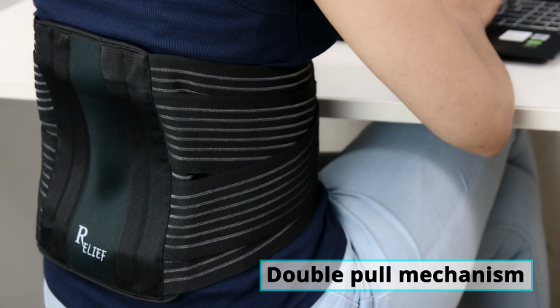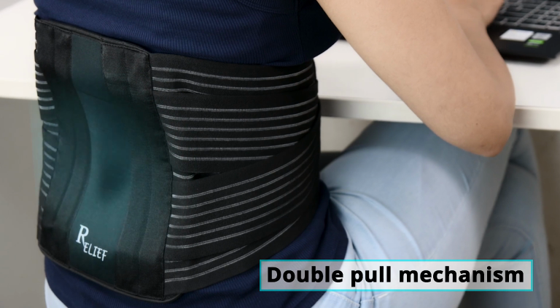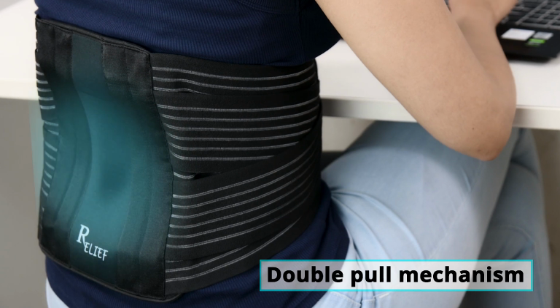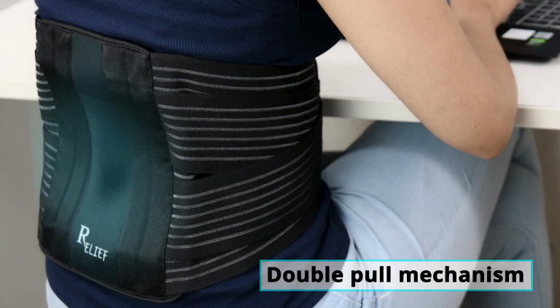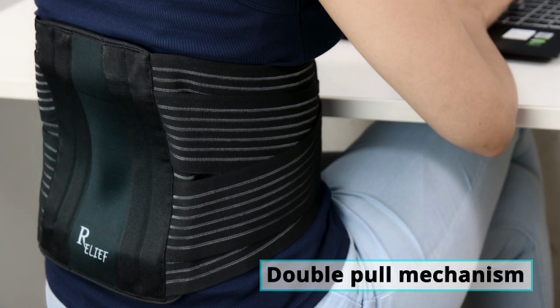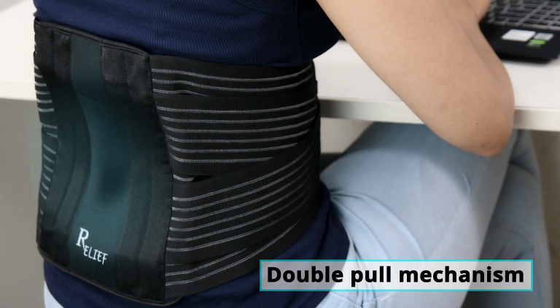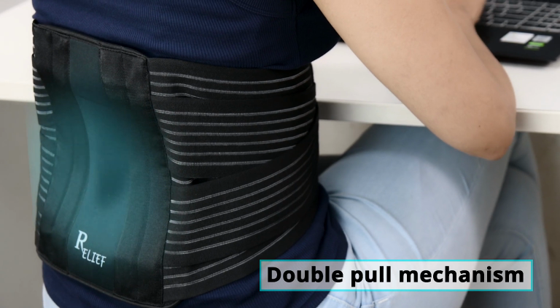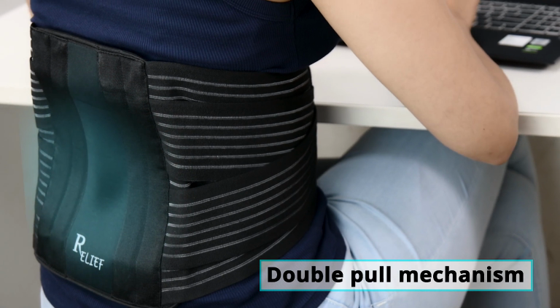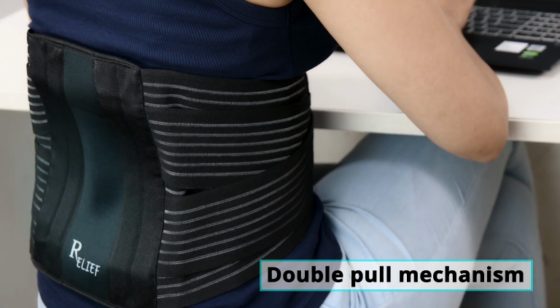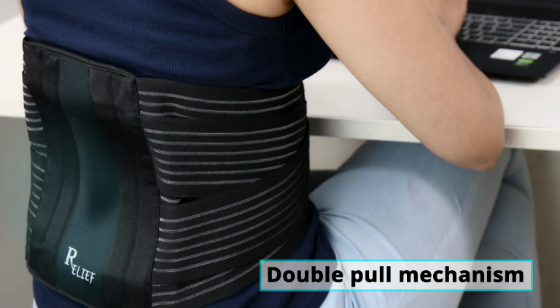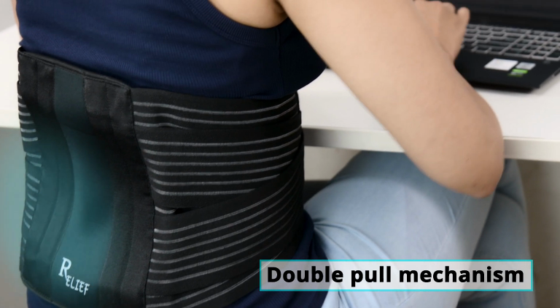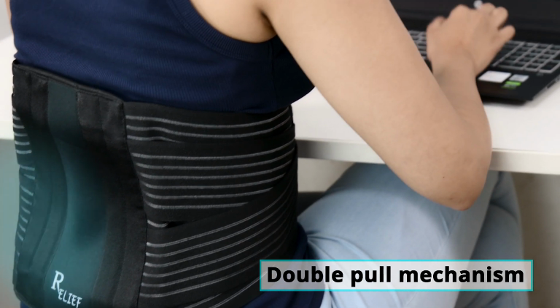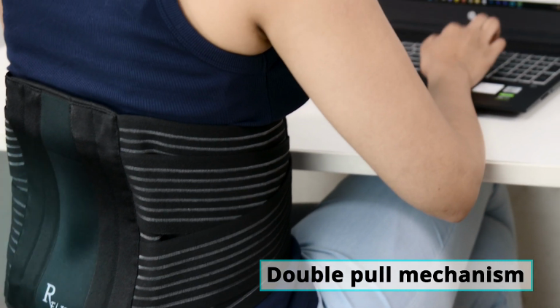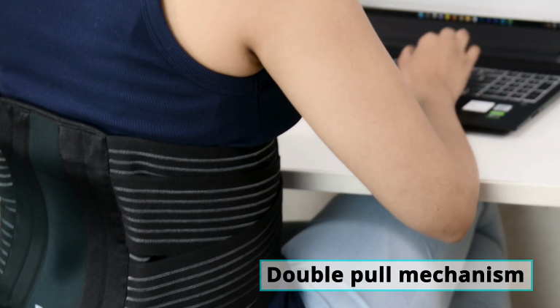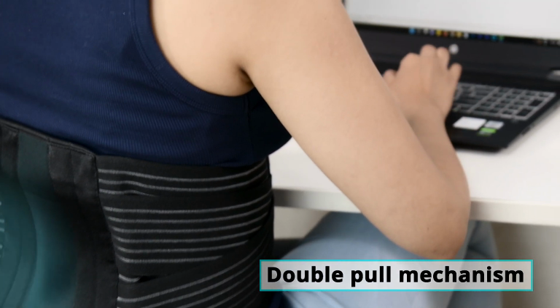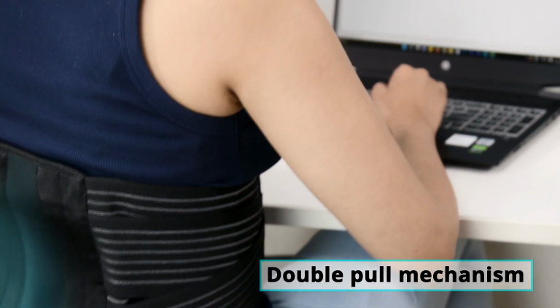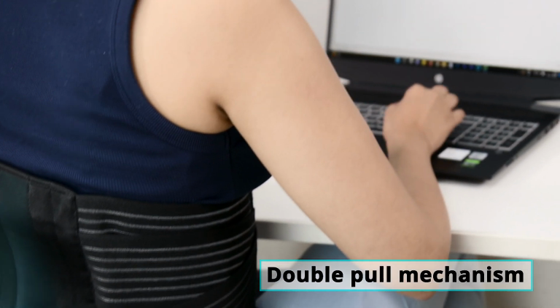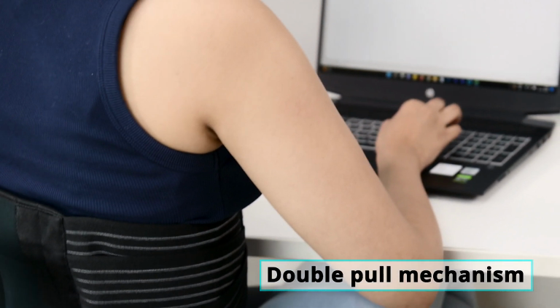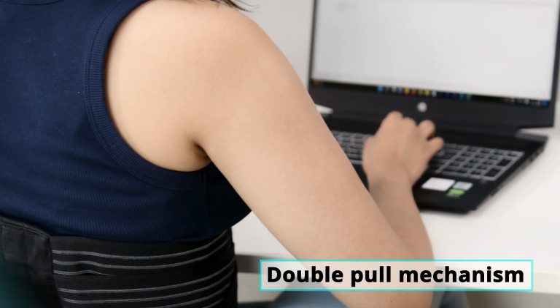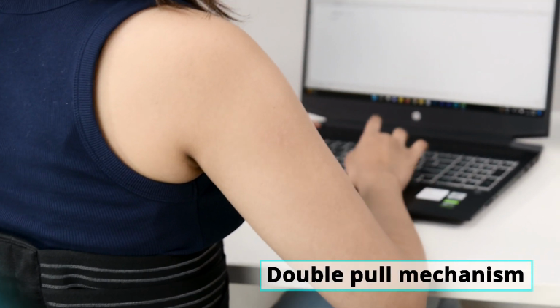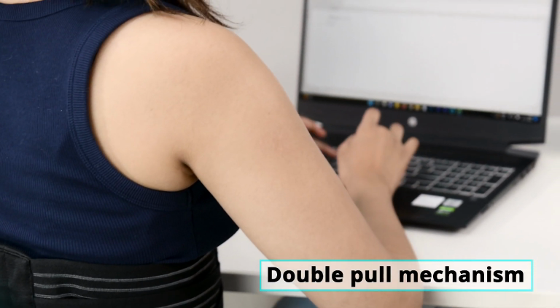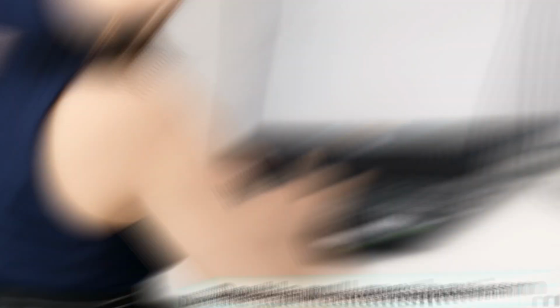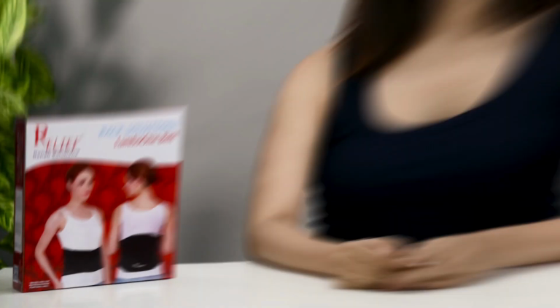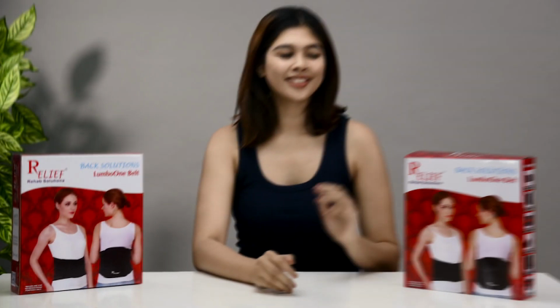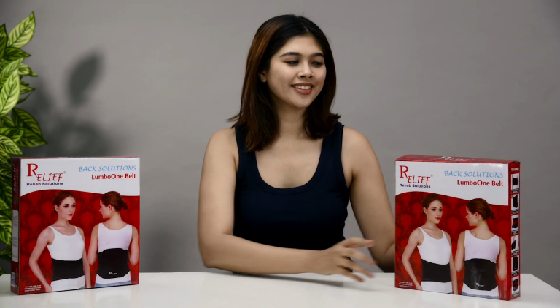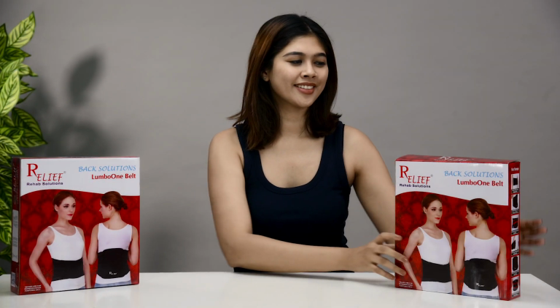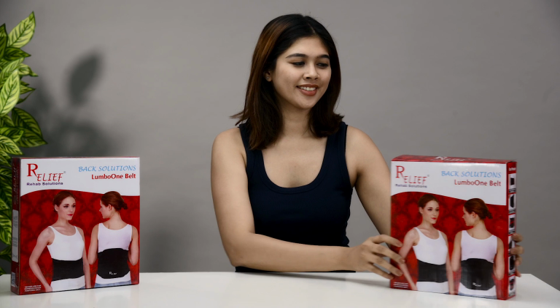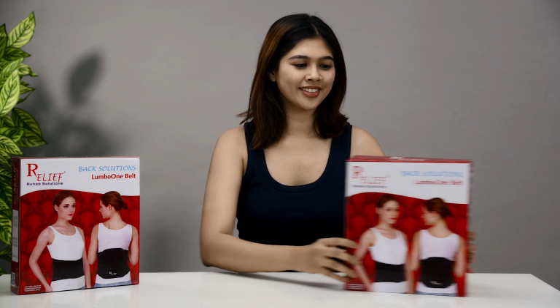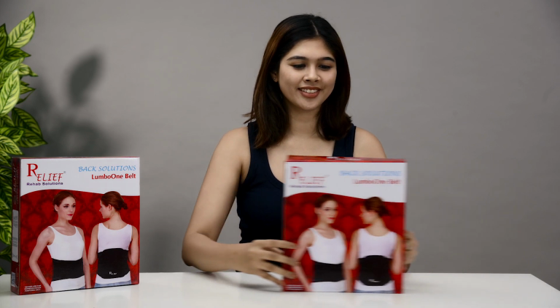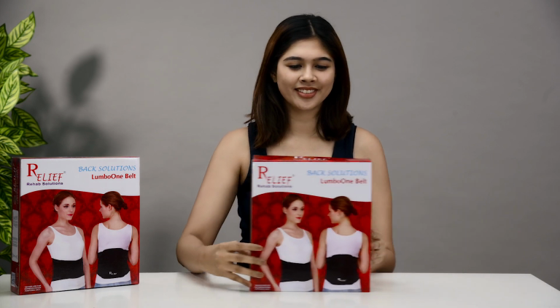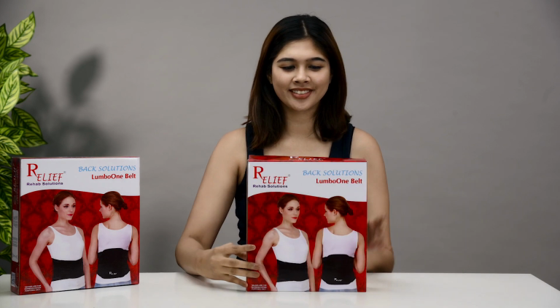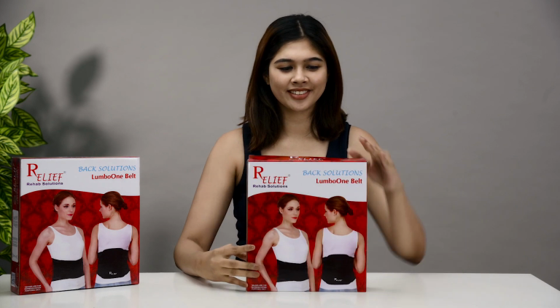The double pull mechanism enhances compression and splinting action. Wearing this belt is super easy.